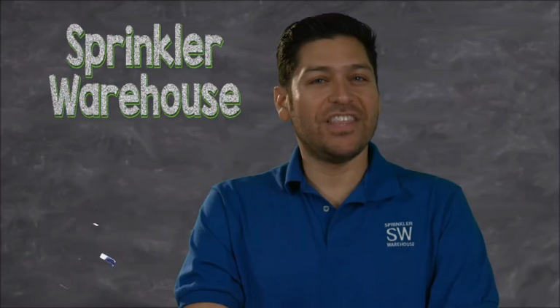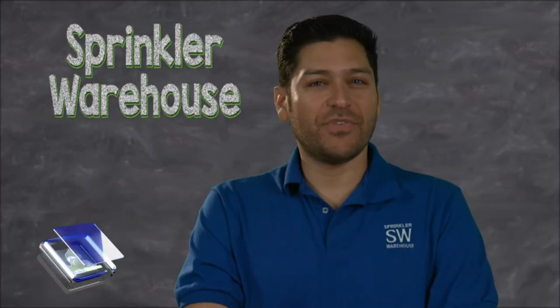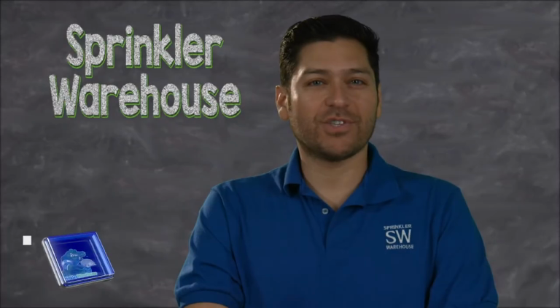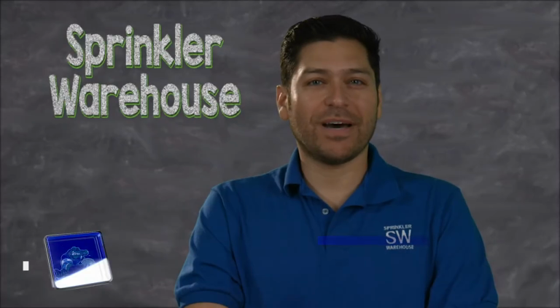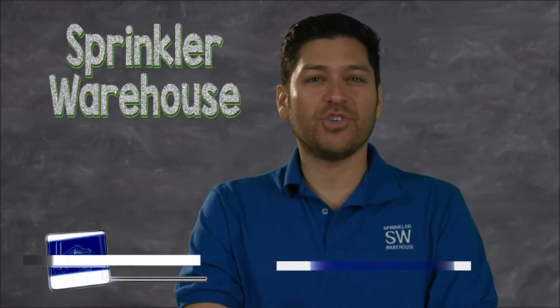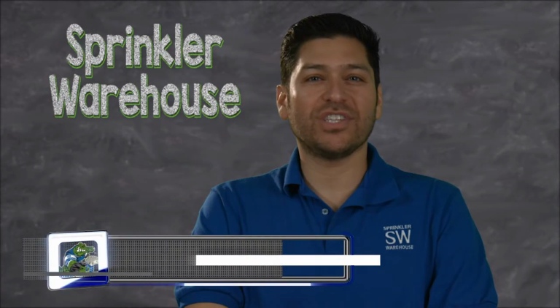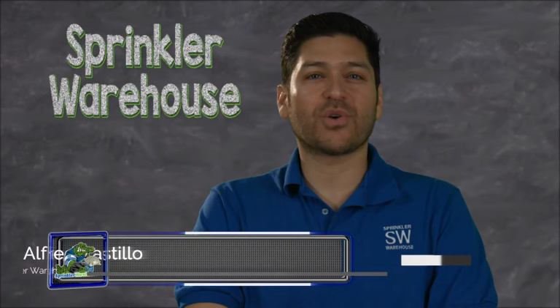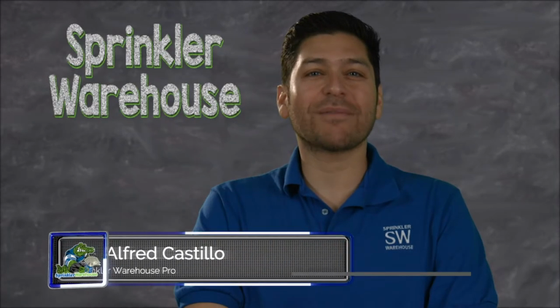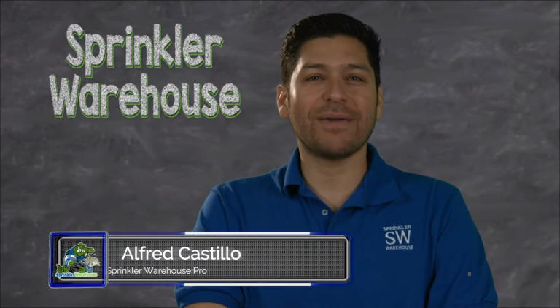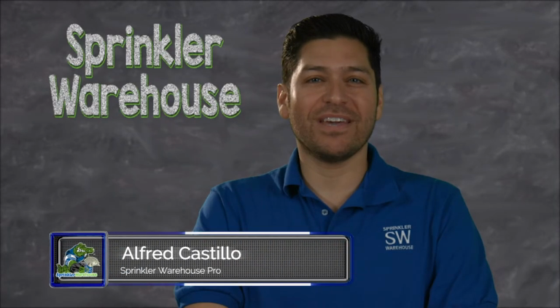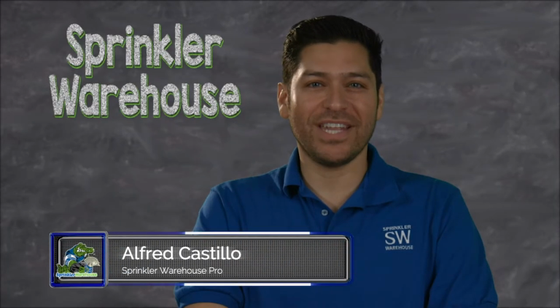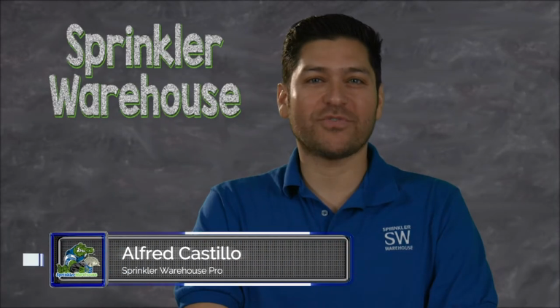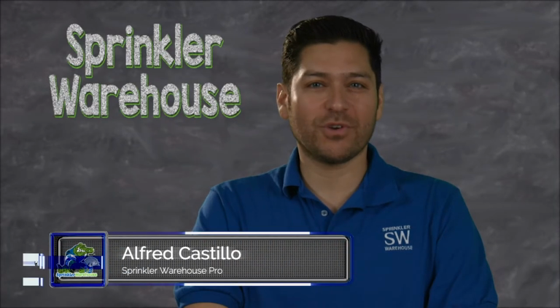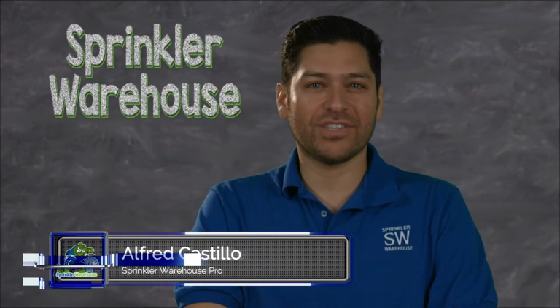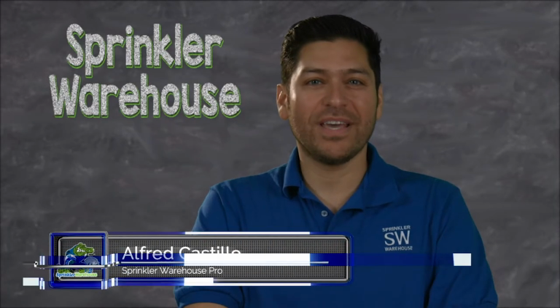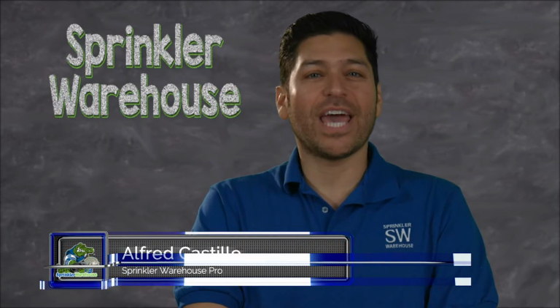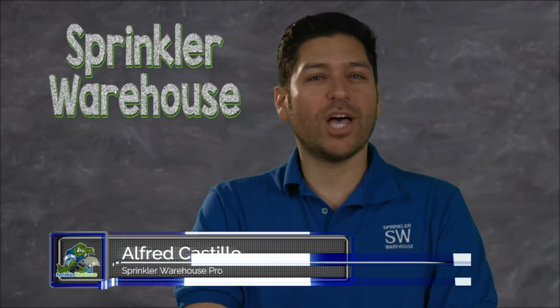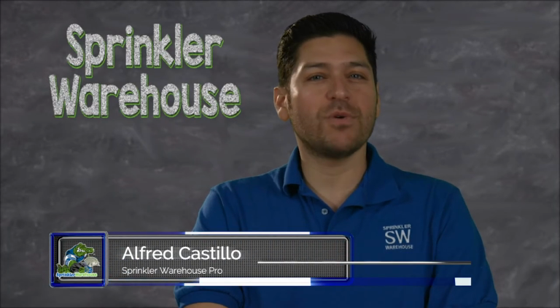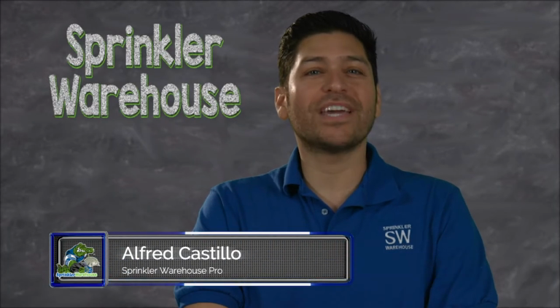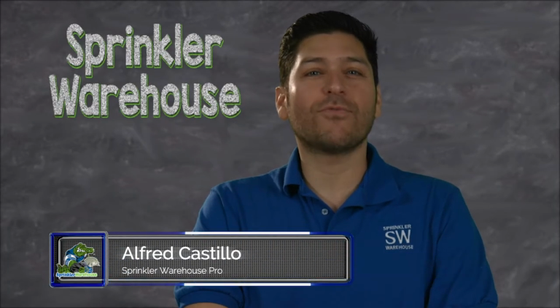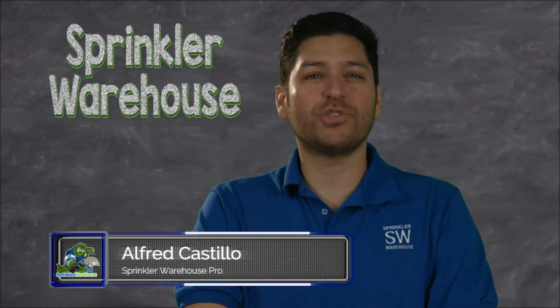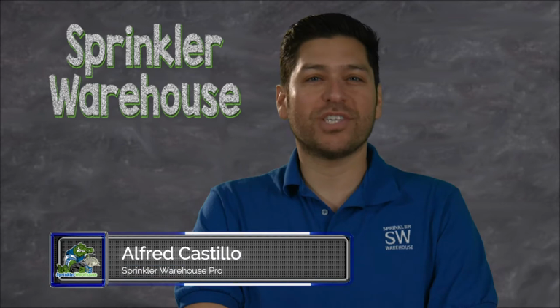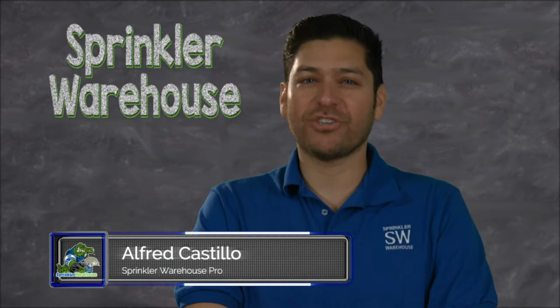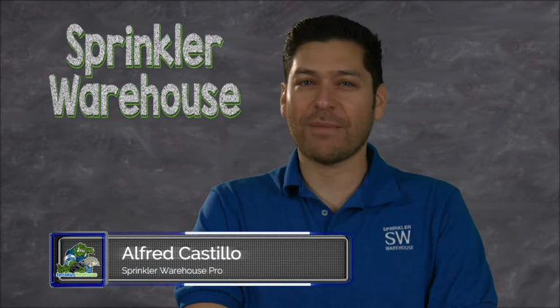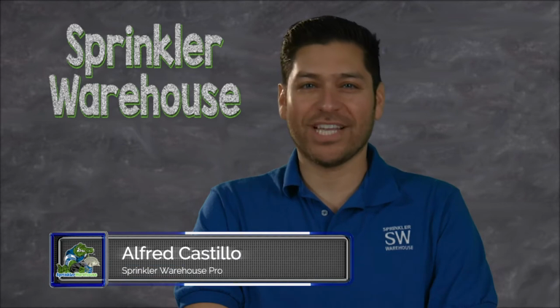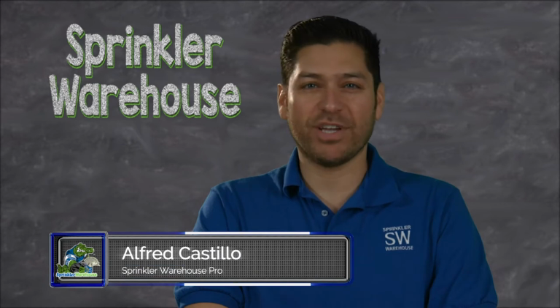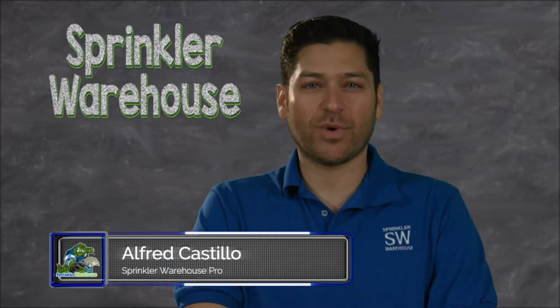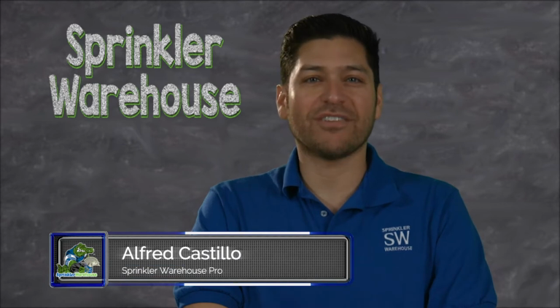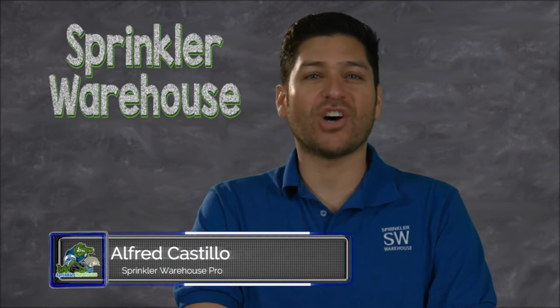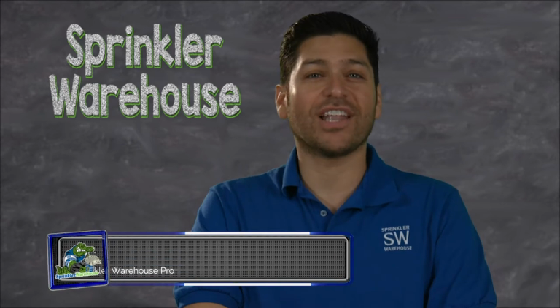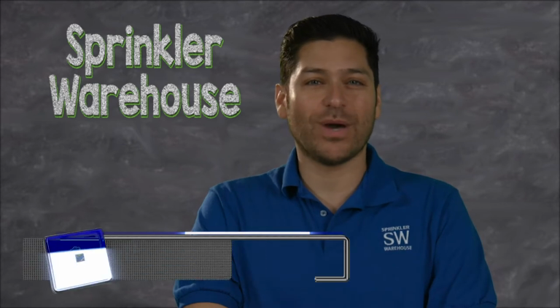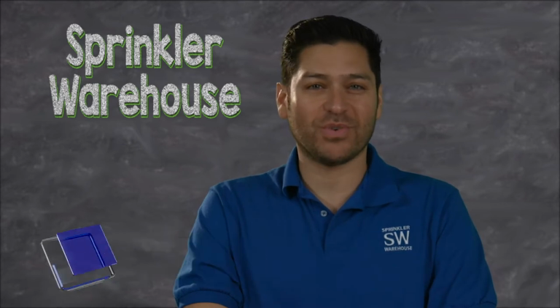This video is about choosing the correct piping and fittings for your system and will help you make informed choices while shopping at Sprinkler Warehouse's online web store.